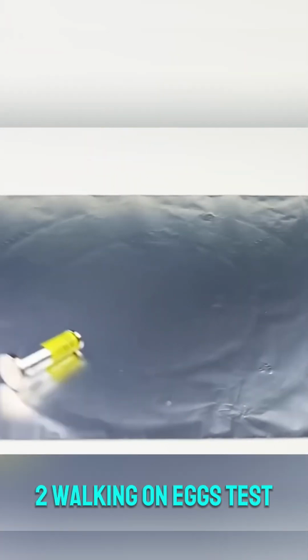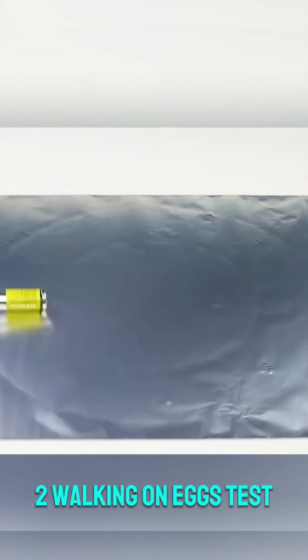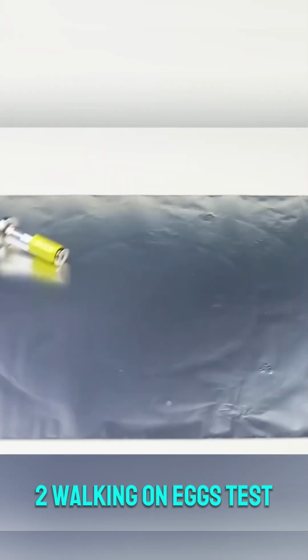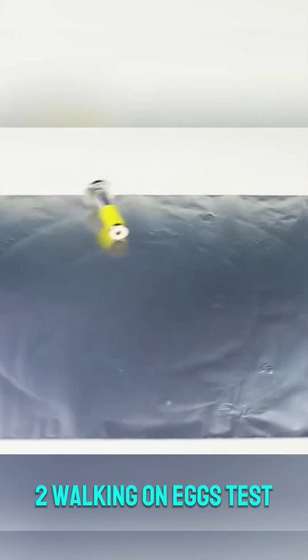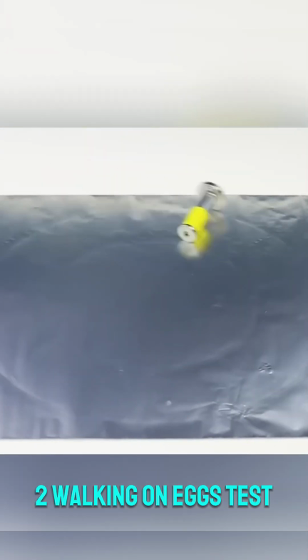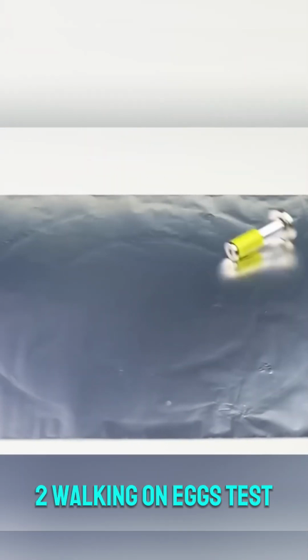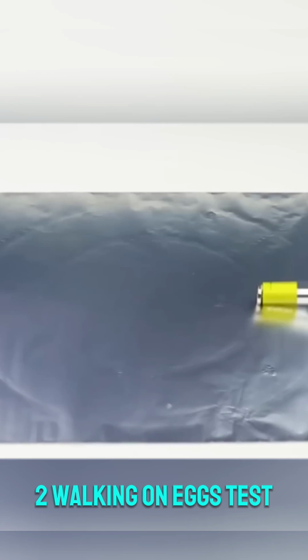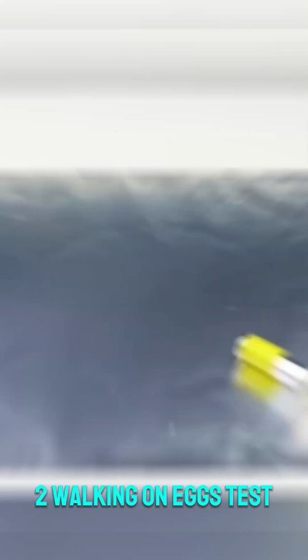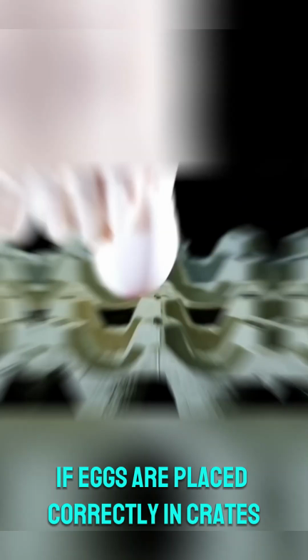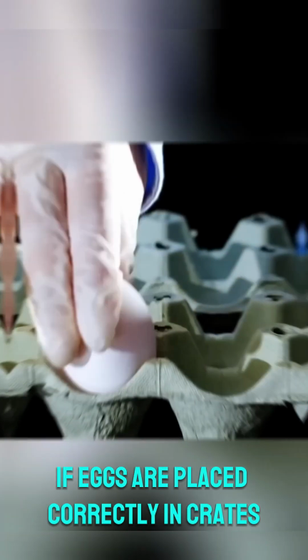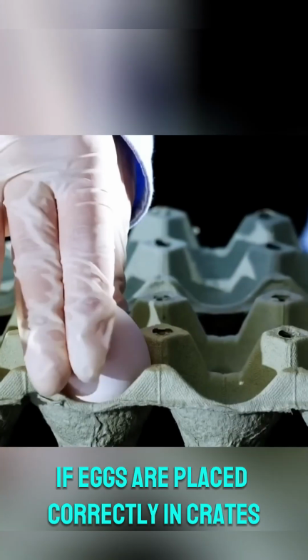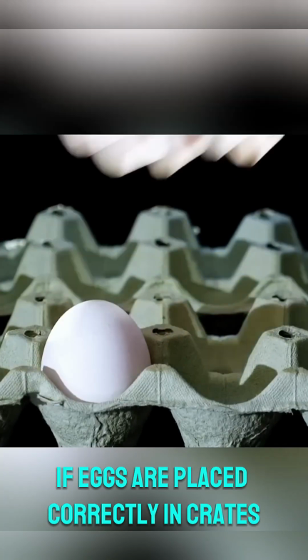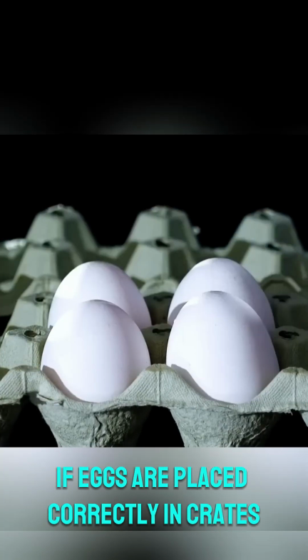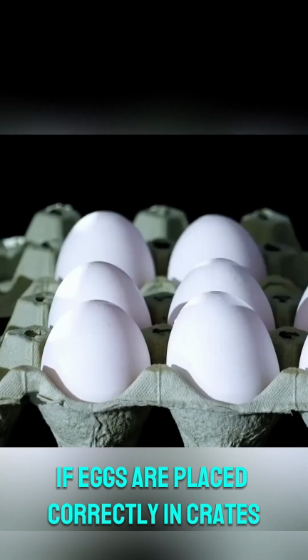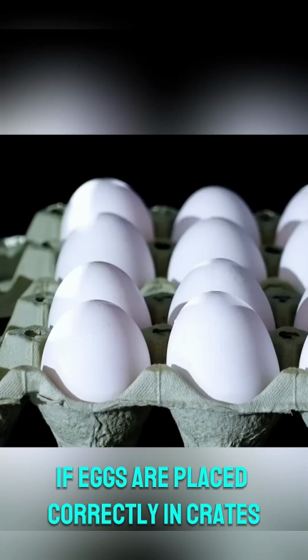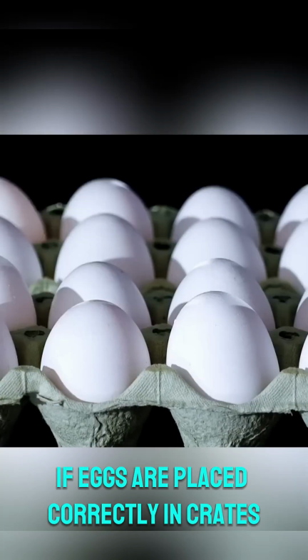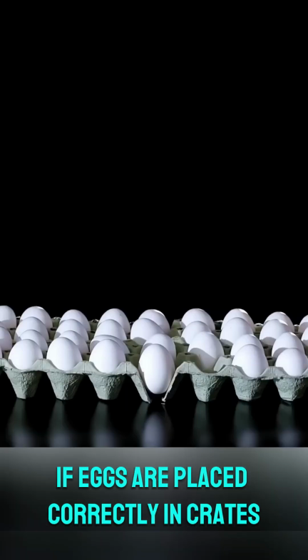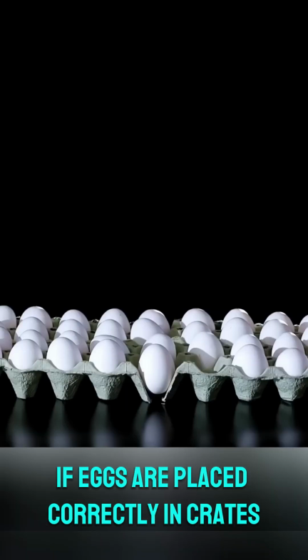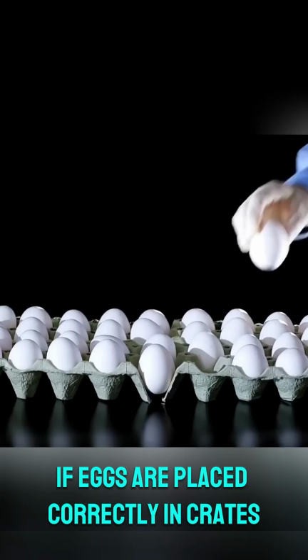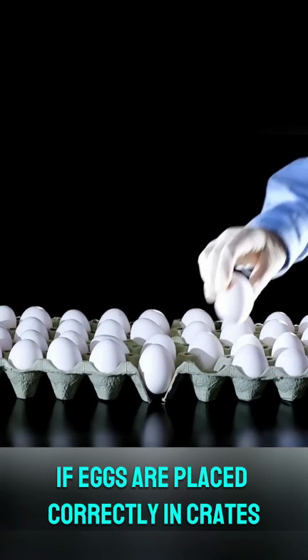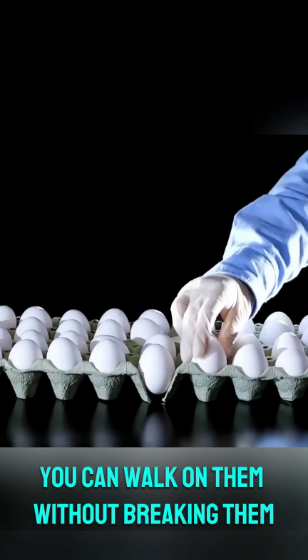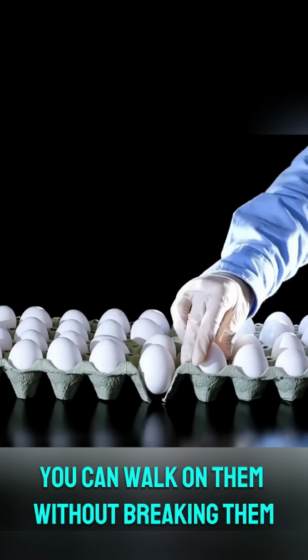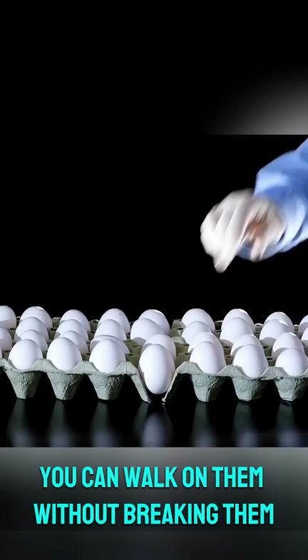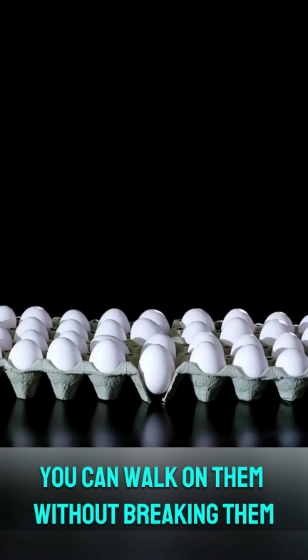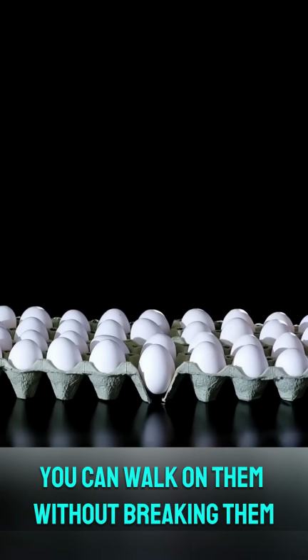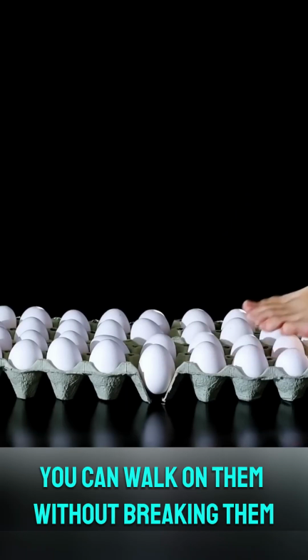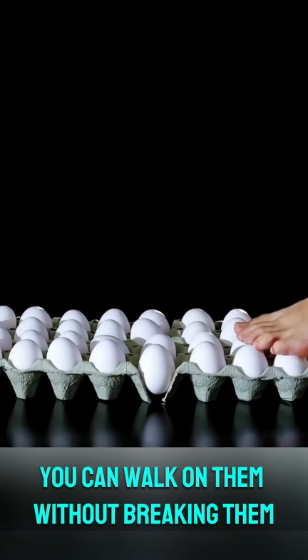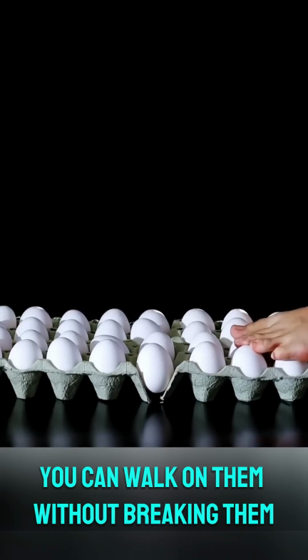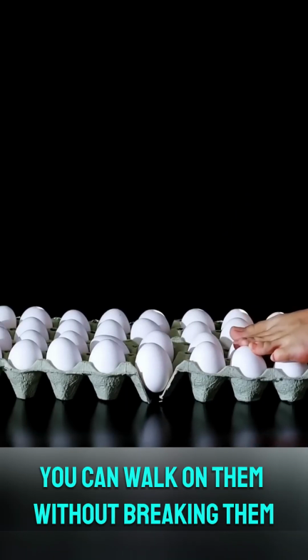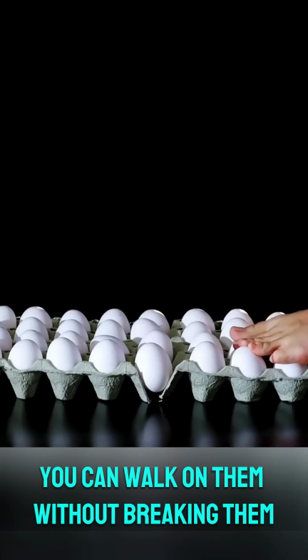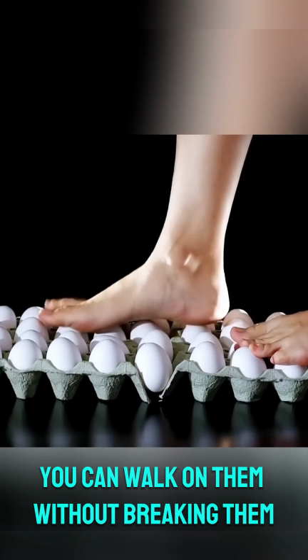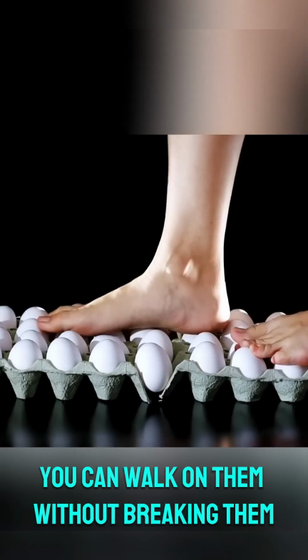2. Walking on eggs test: if eggs are placed correctly in crates, you can walk on them without breaking them.